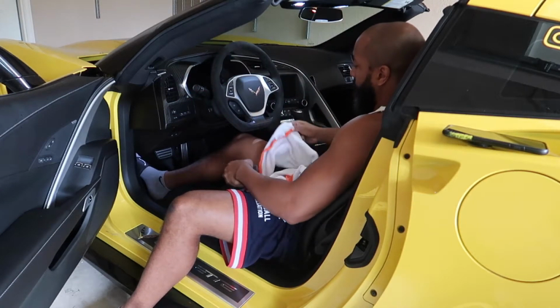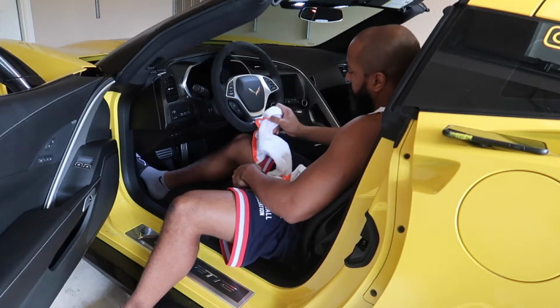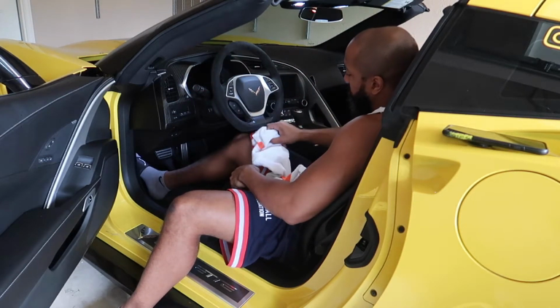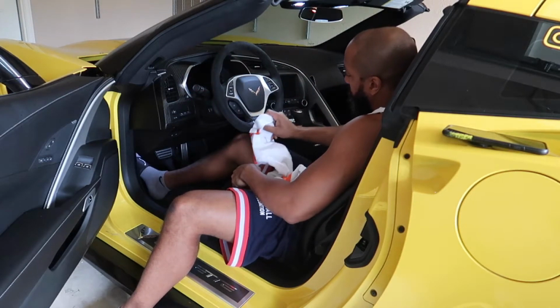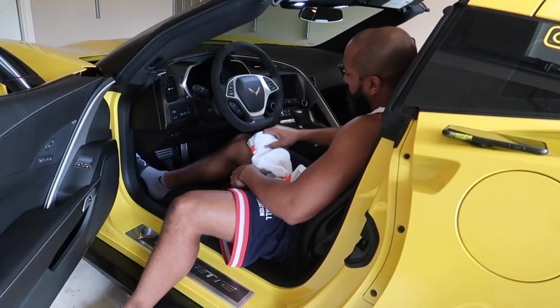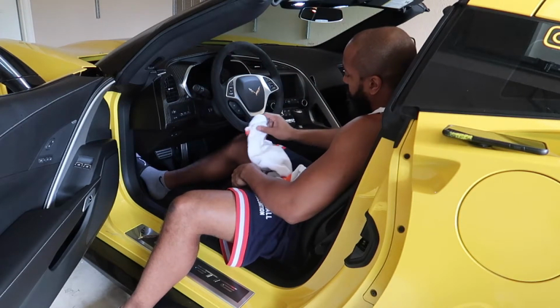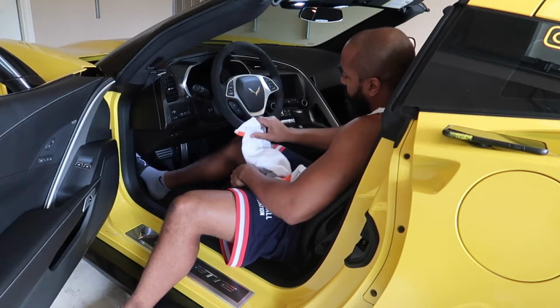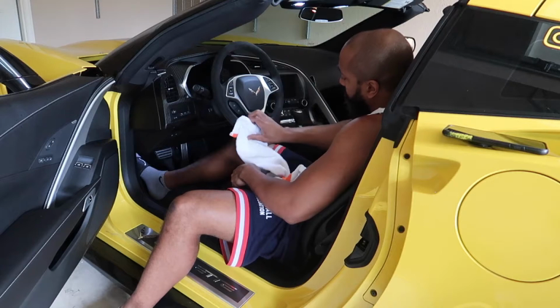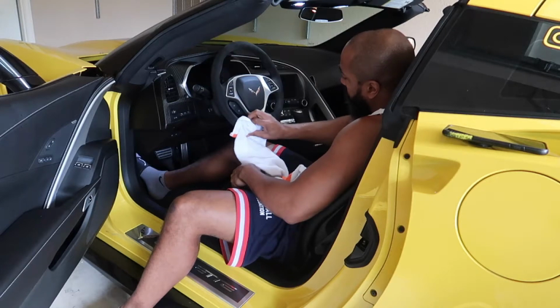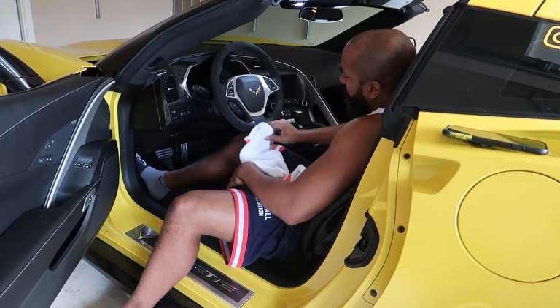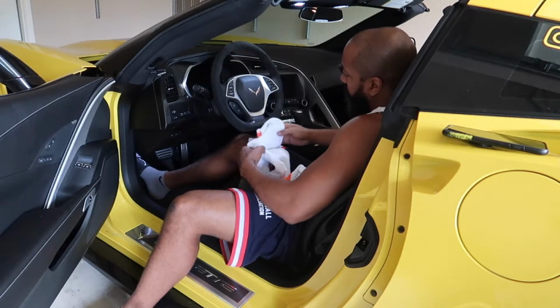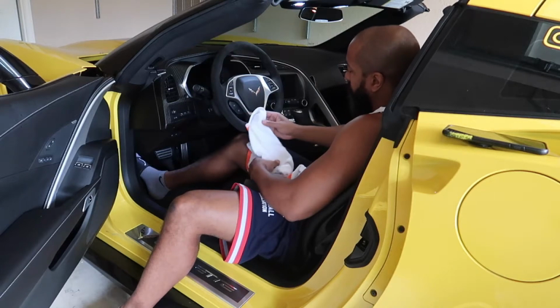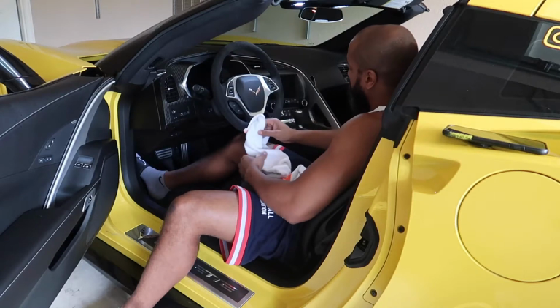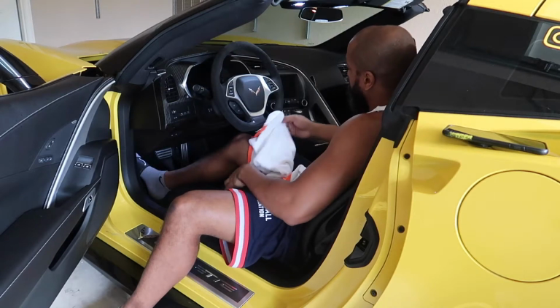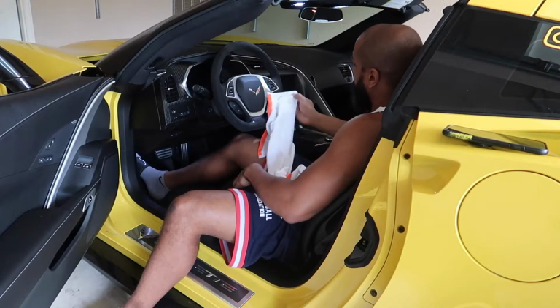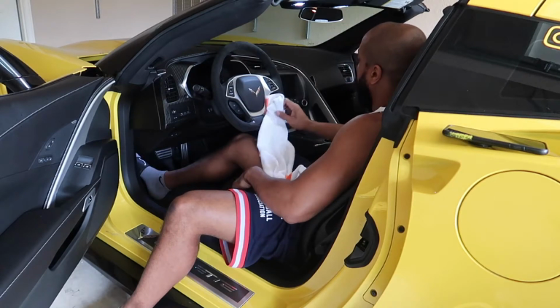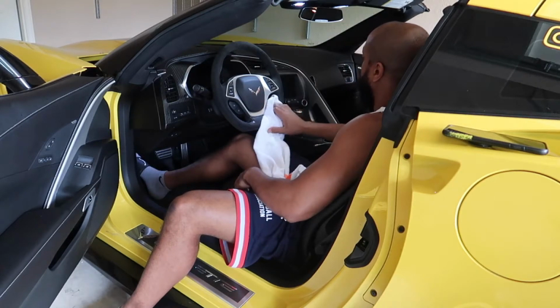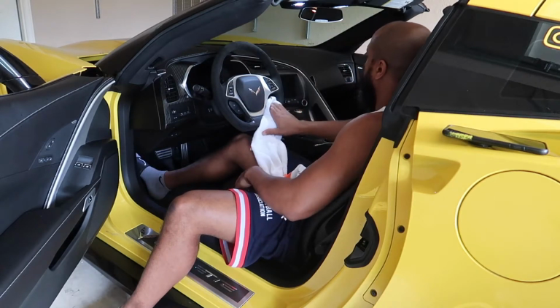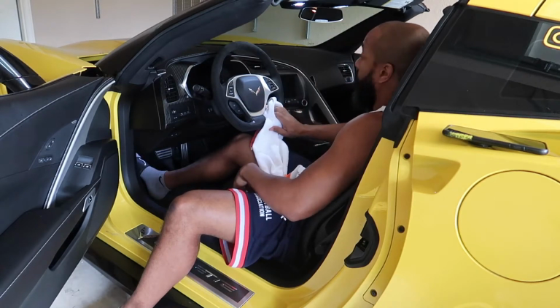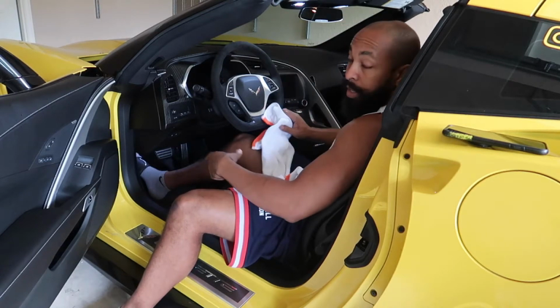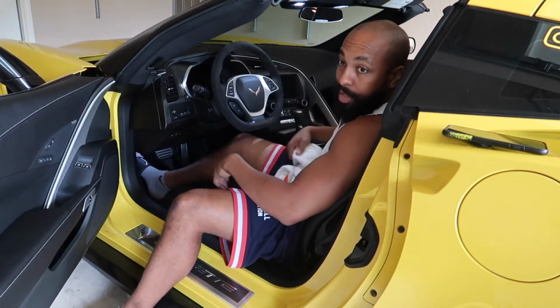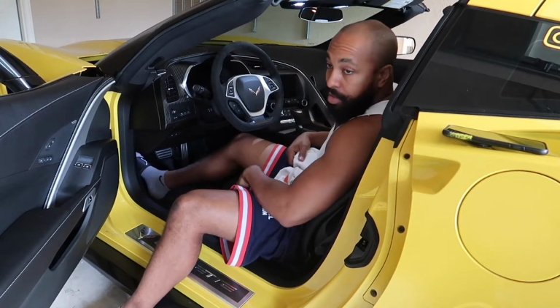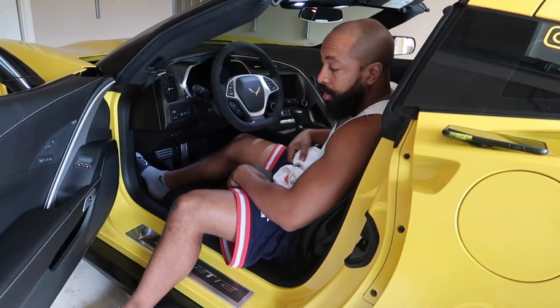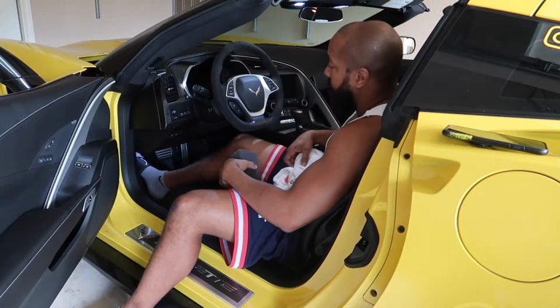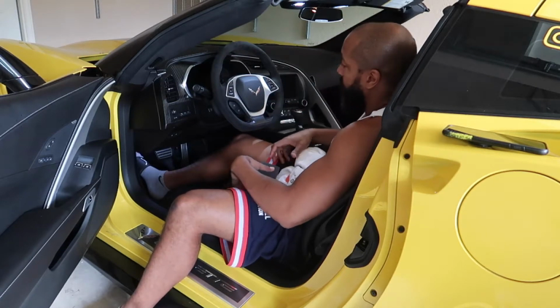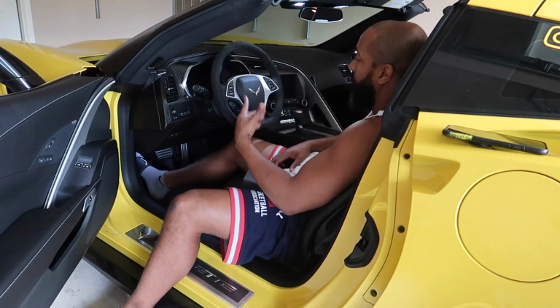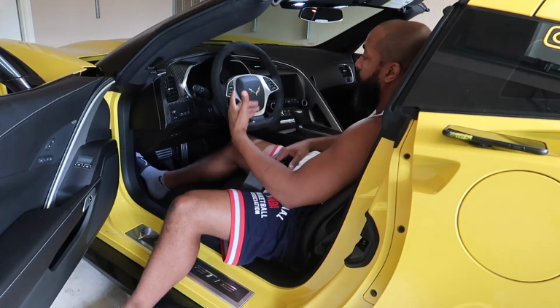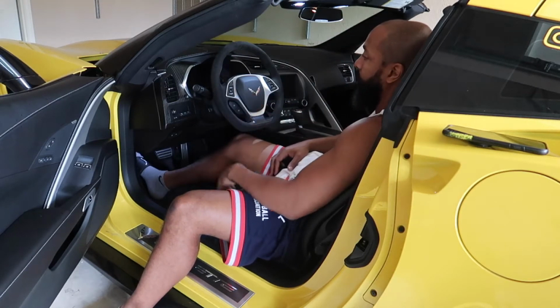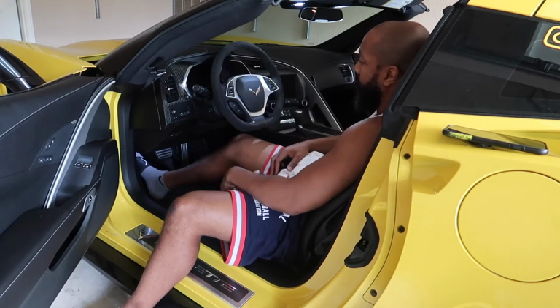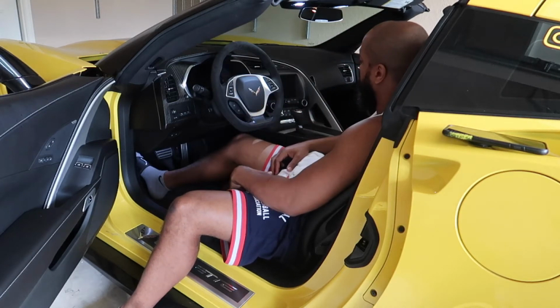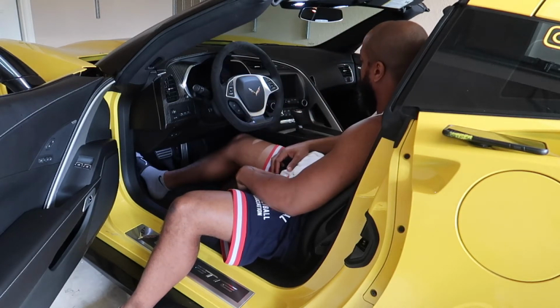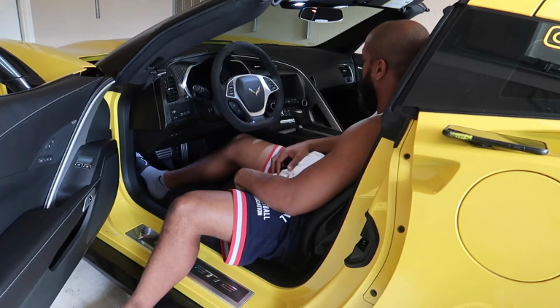That's it — and that's how you clean your Alcantara steering wheel.